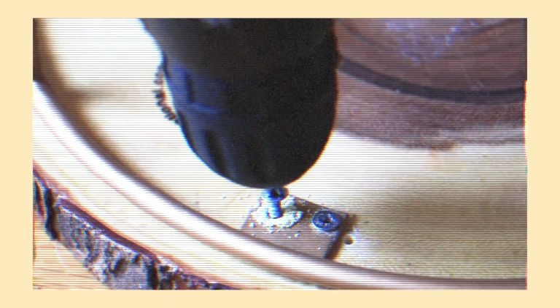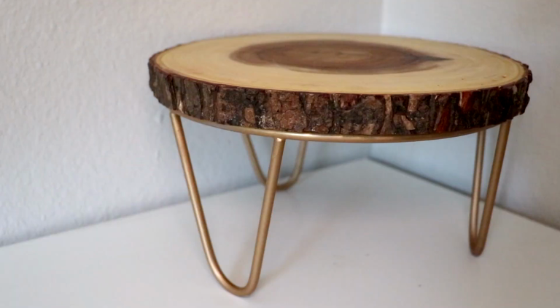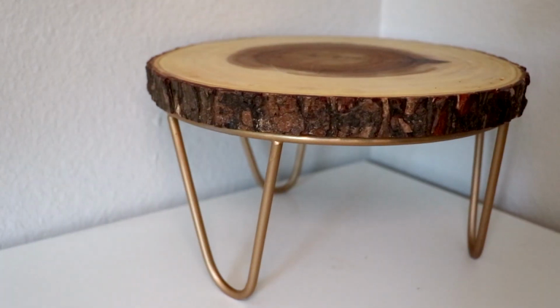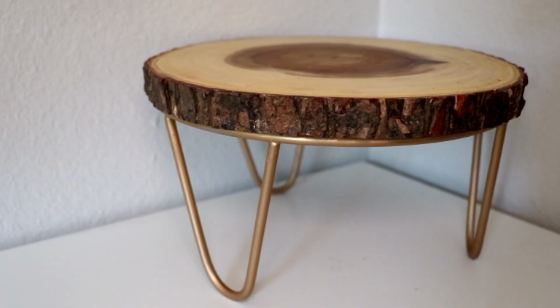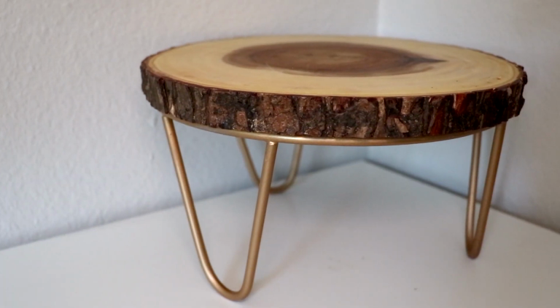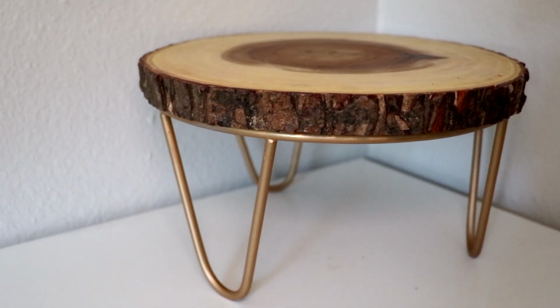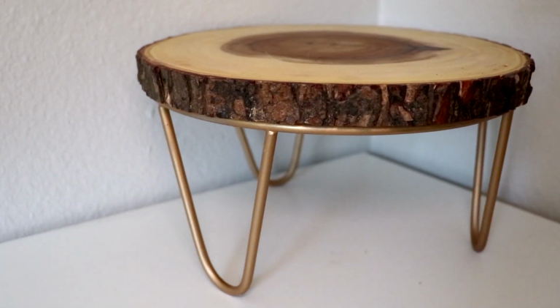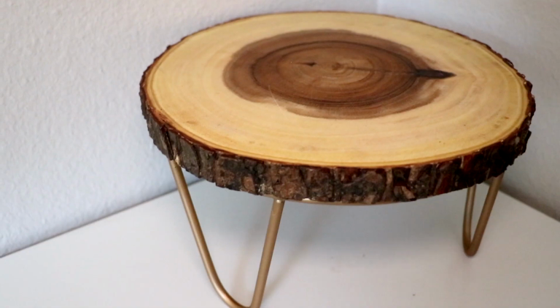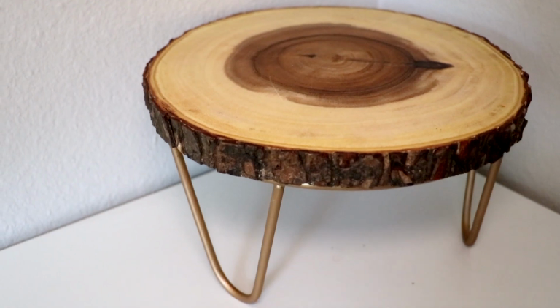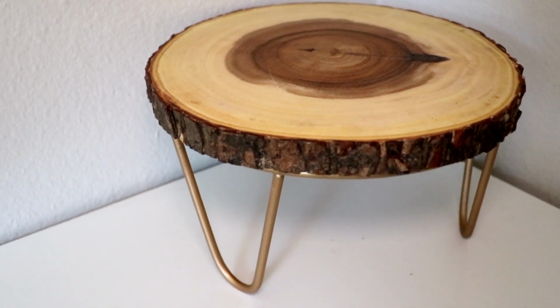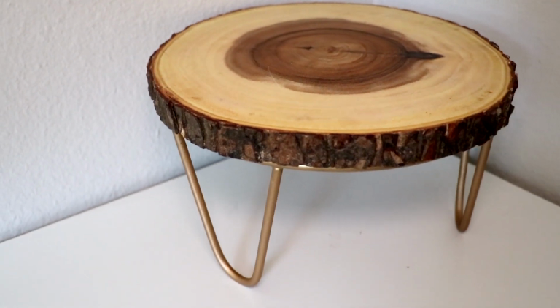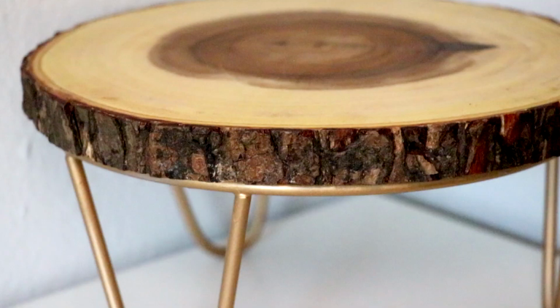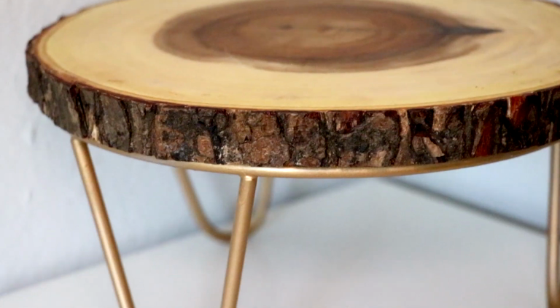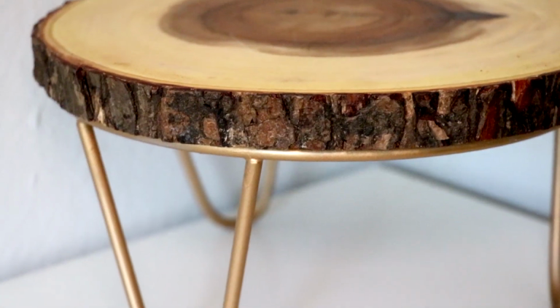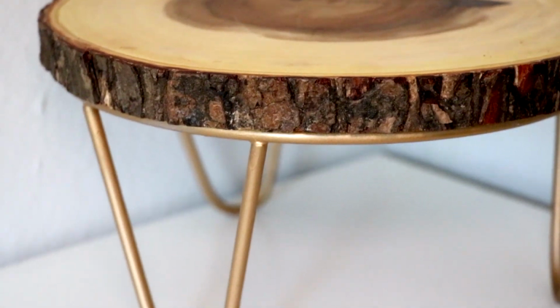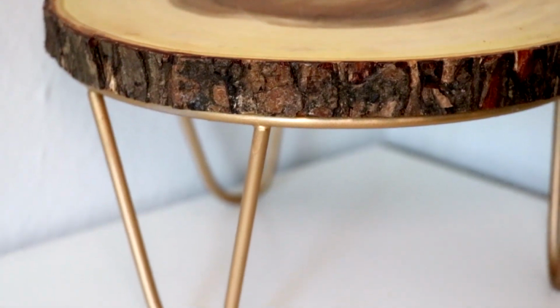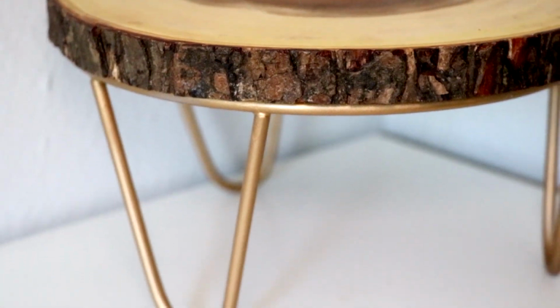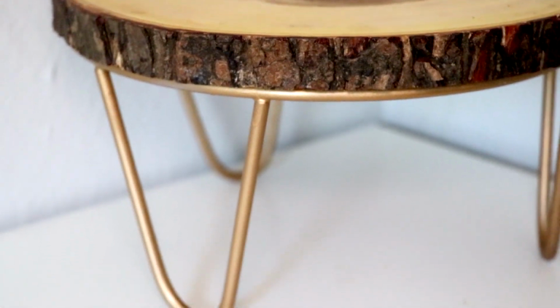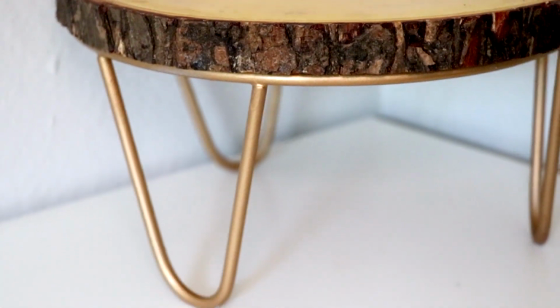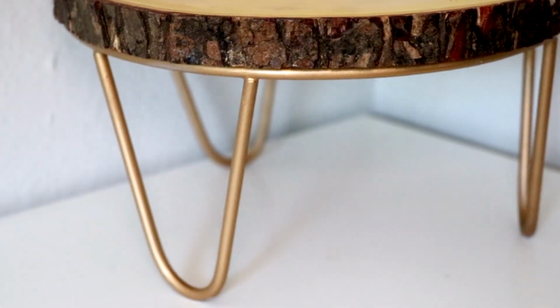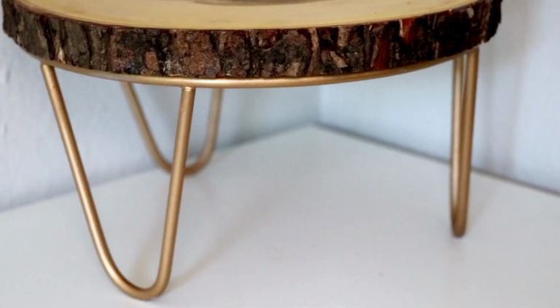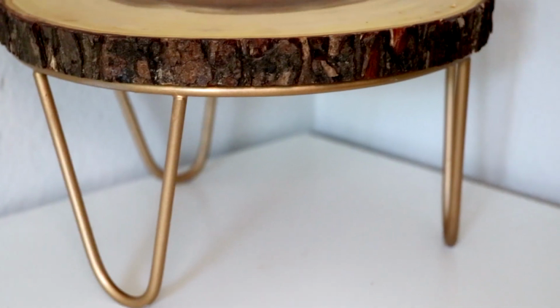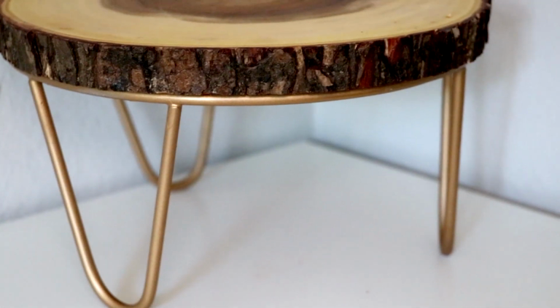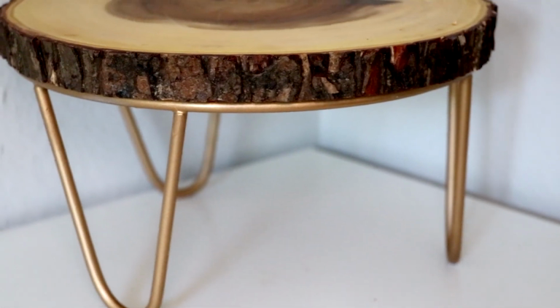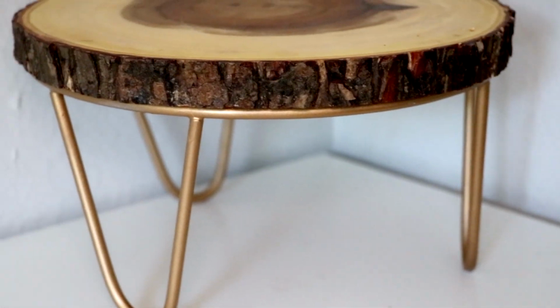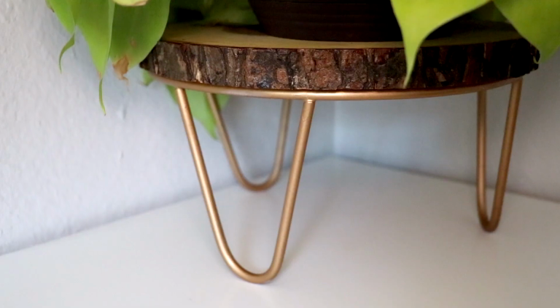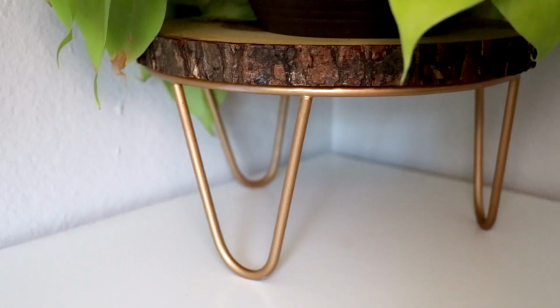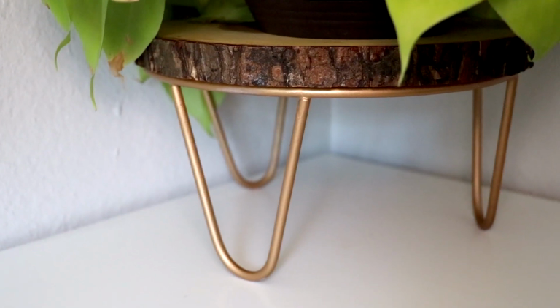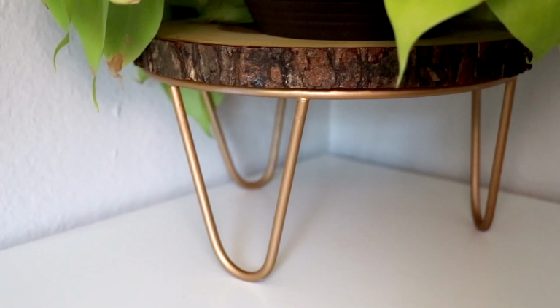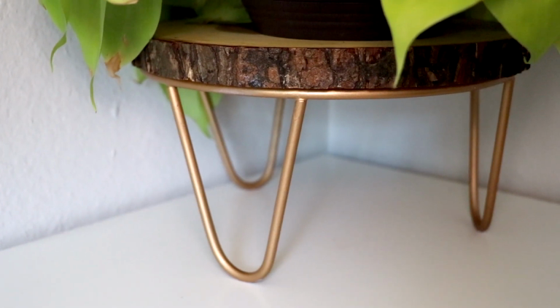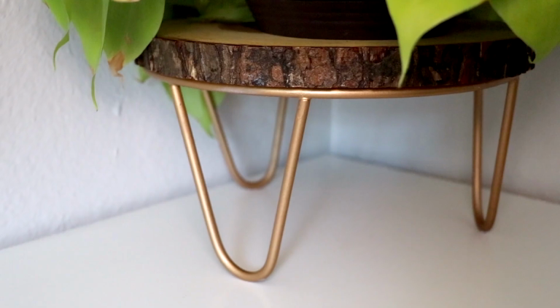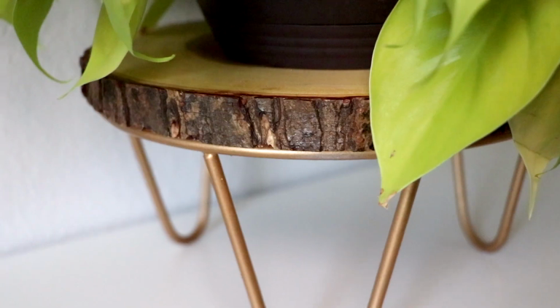As simple as that, I now have the plant stand I've been wanting for a long time for only $15.